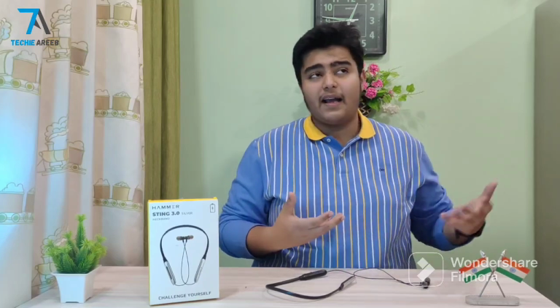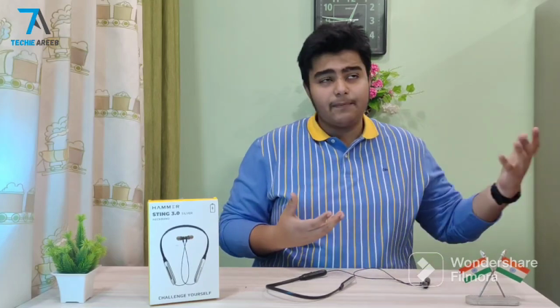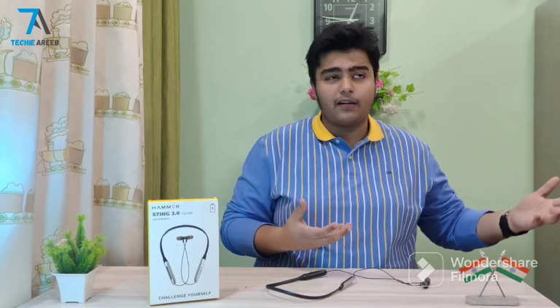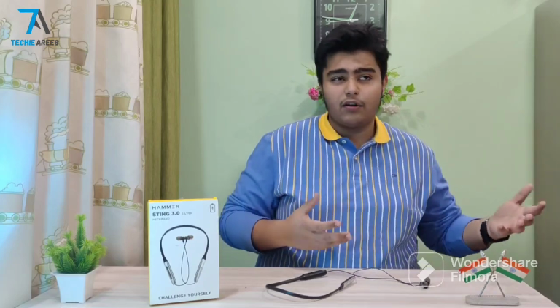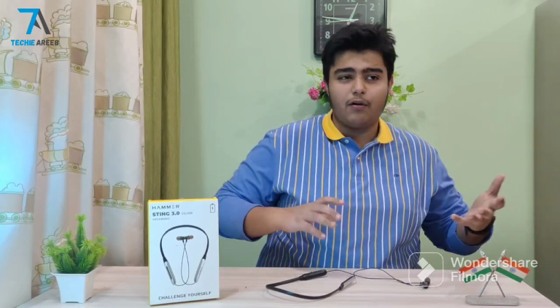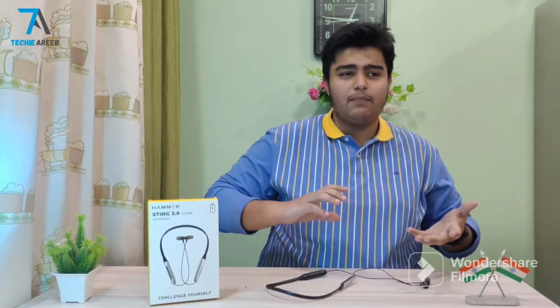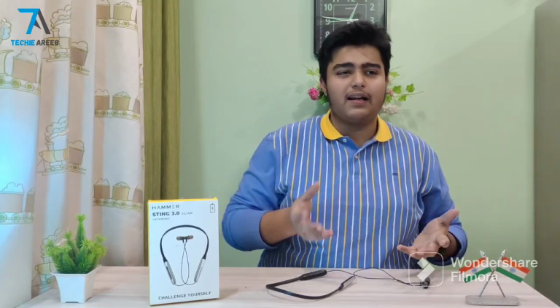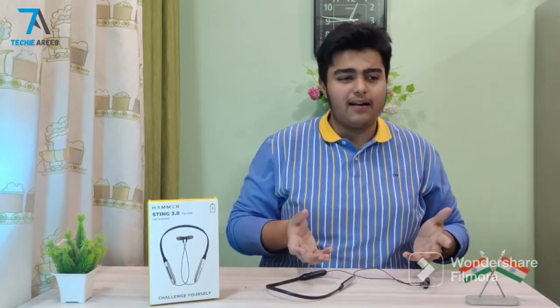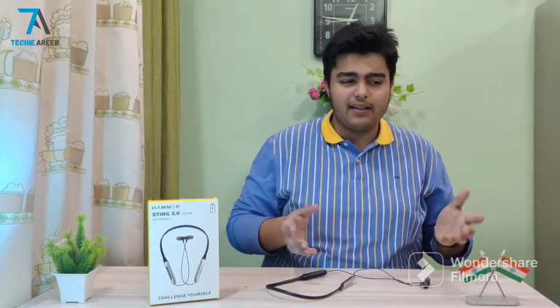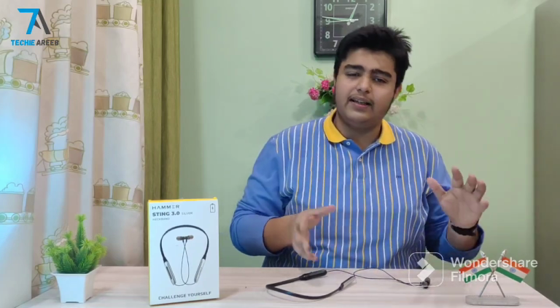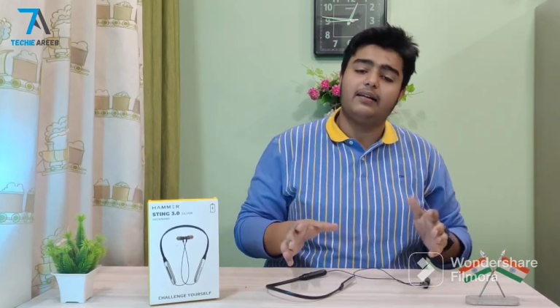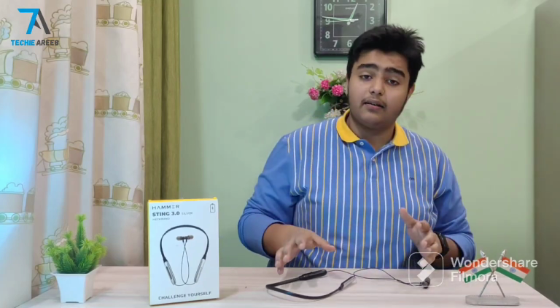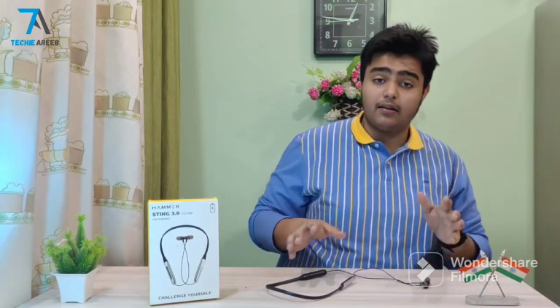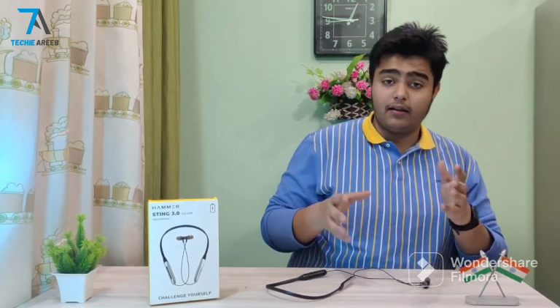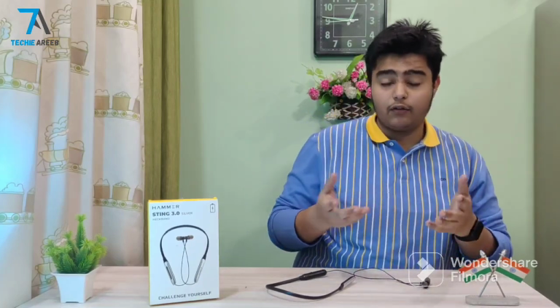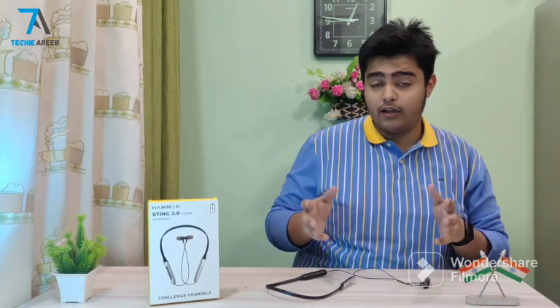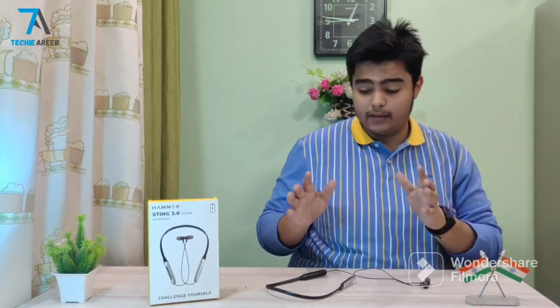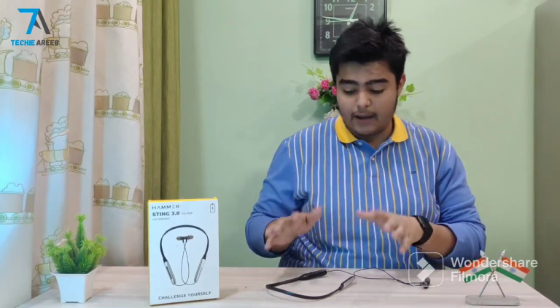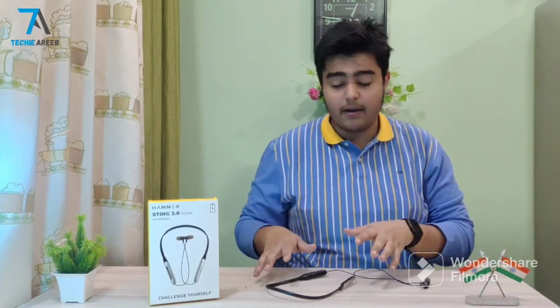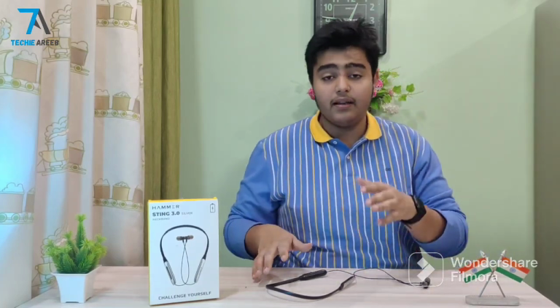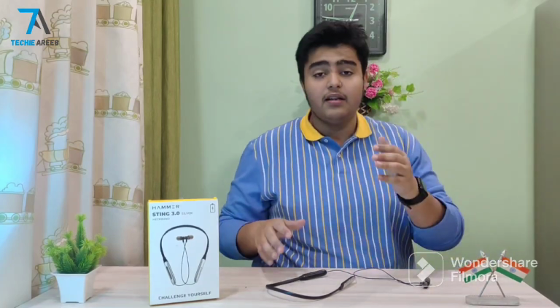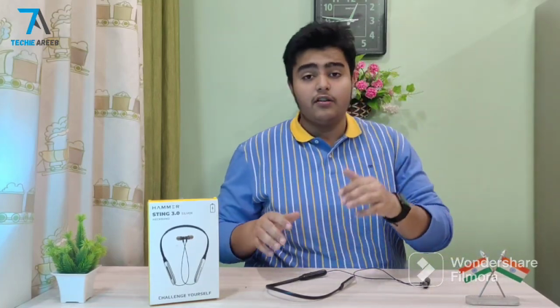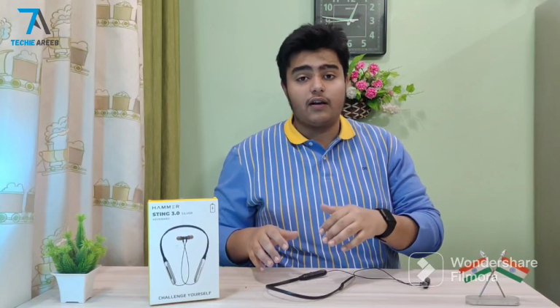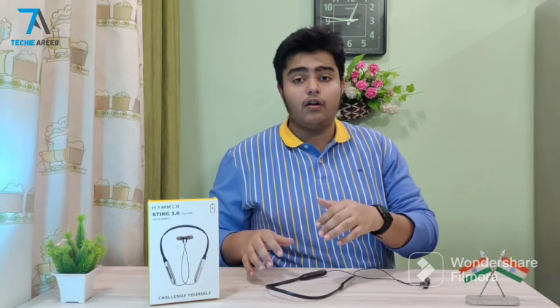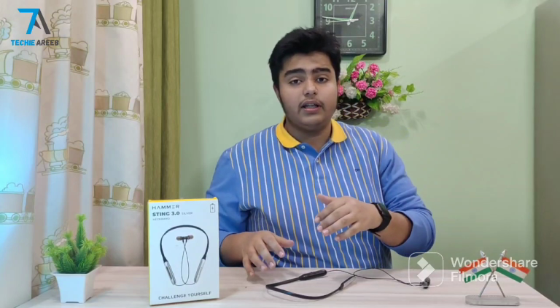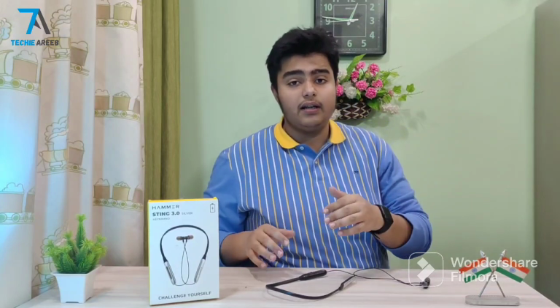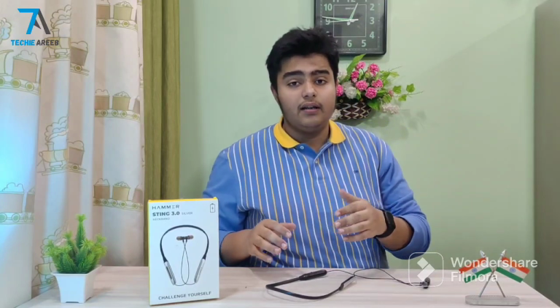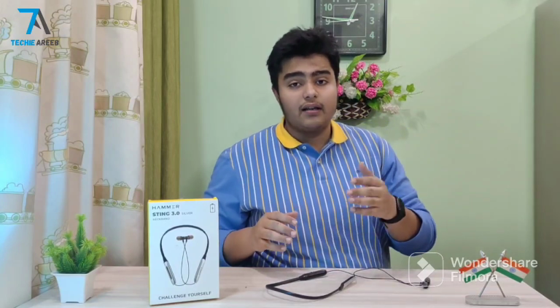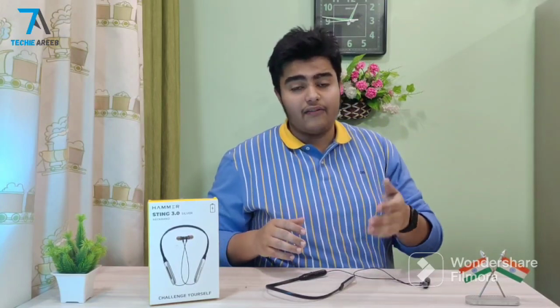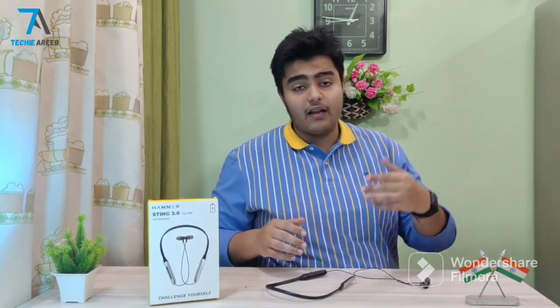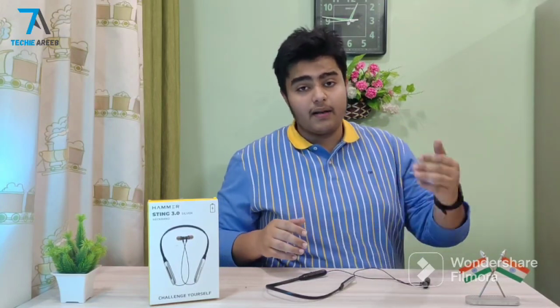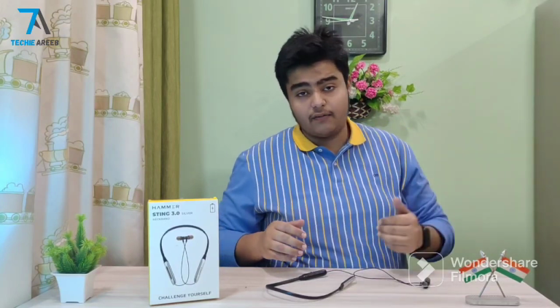You get around 30 minutes of battery backup from a full charge. As for the sound quality, it is very impressive.